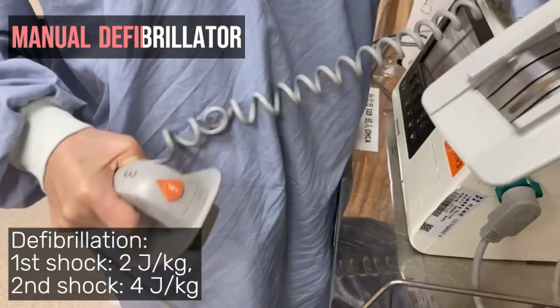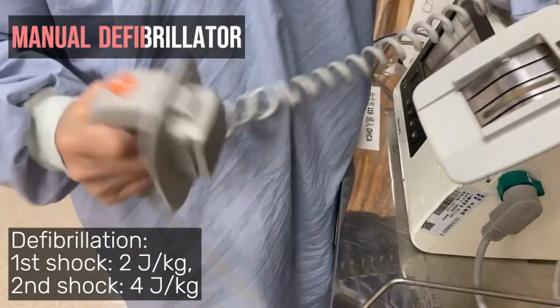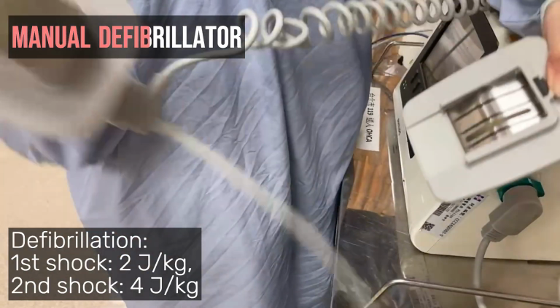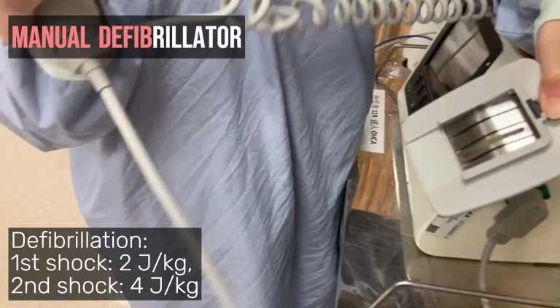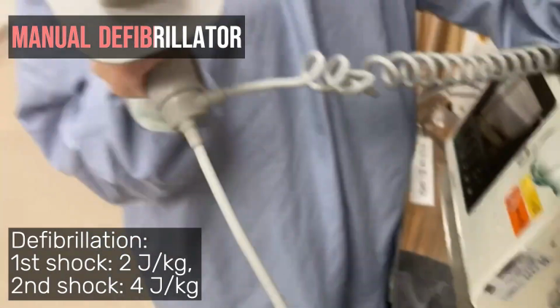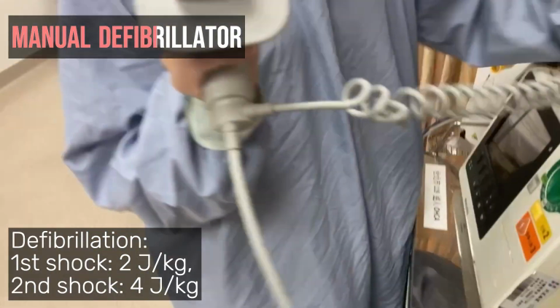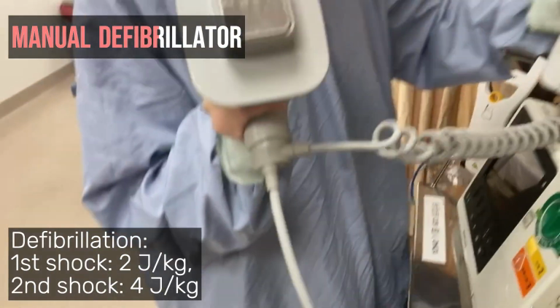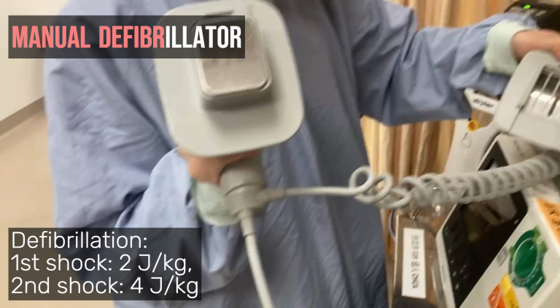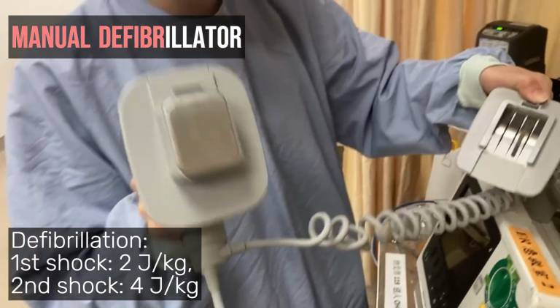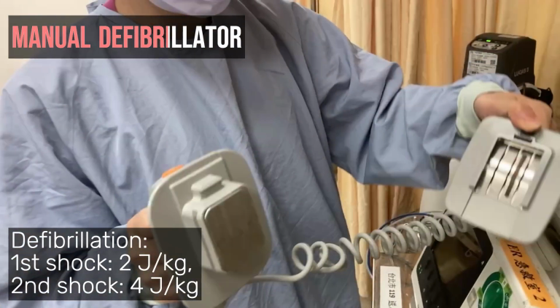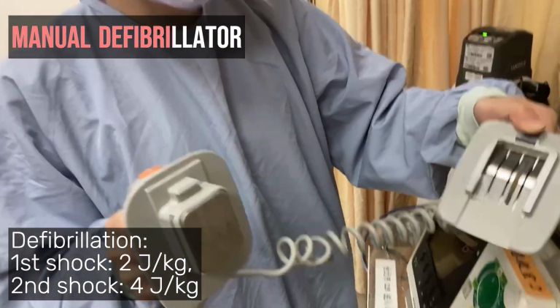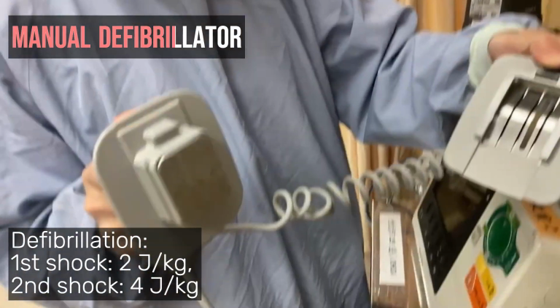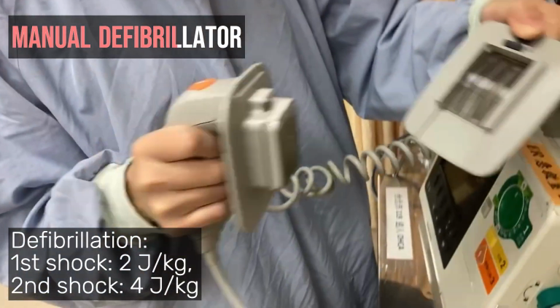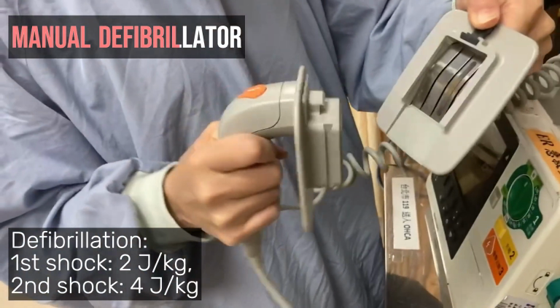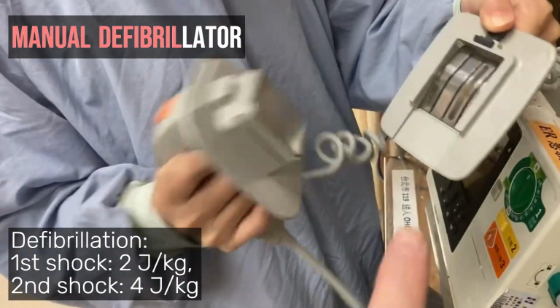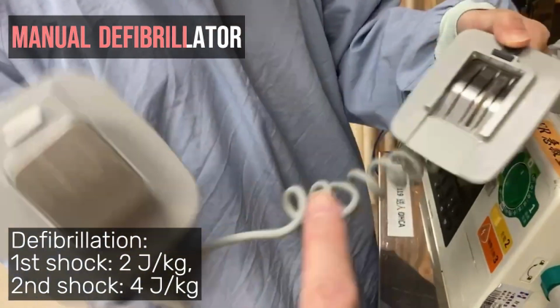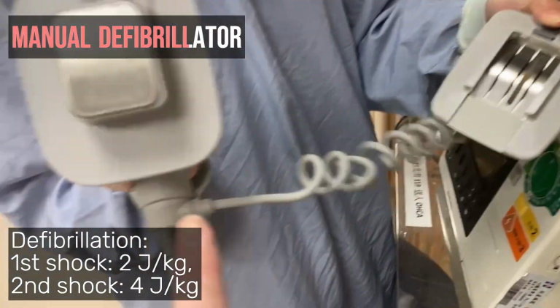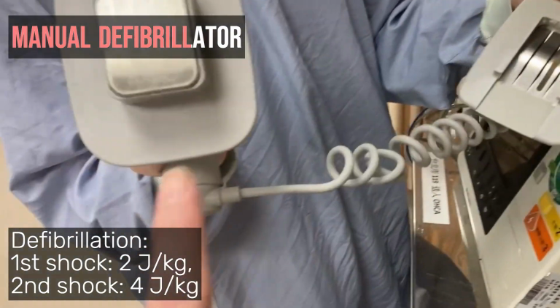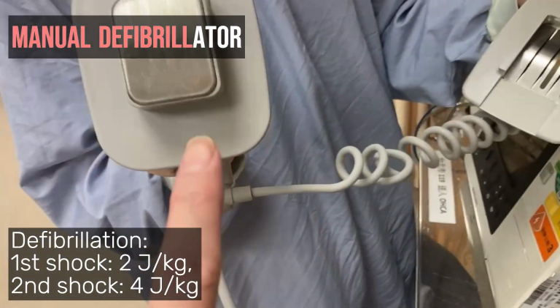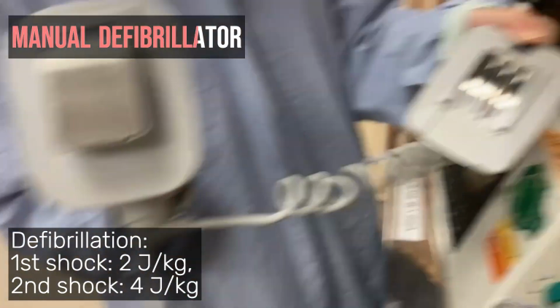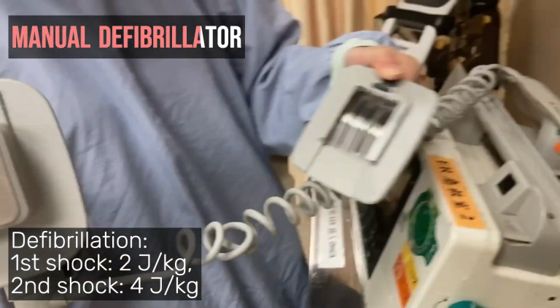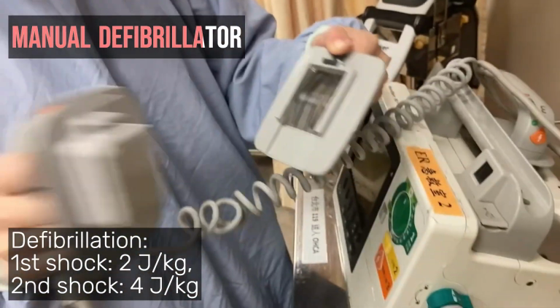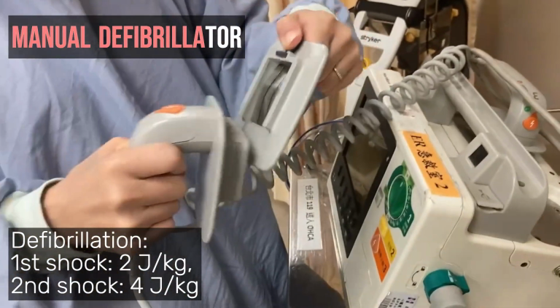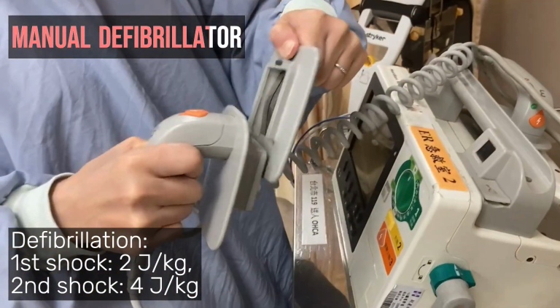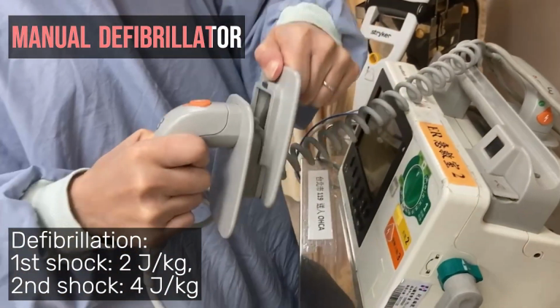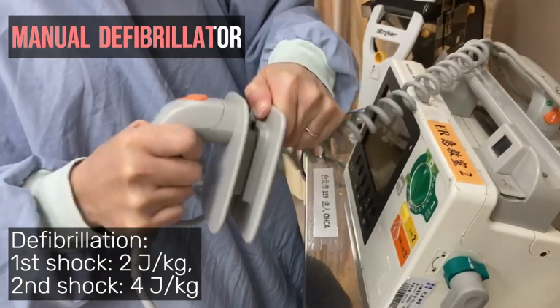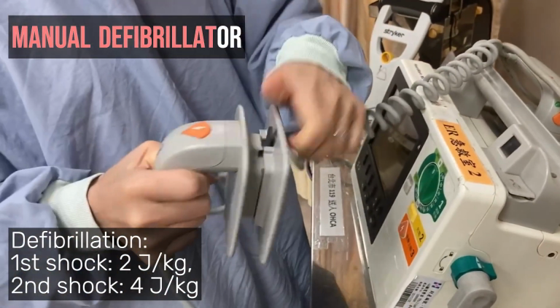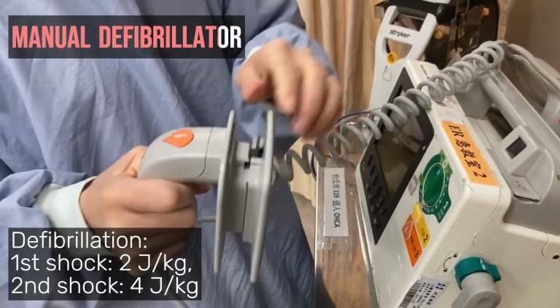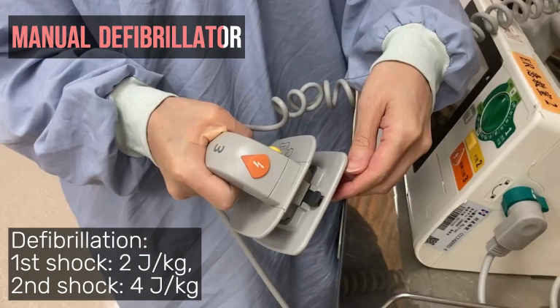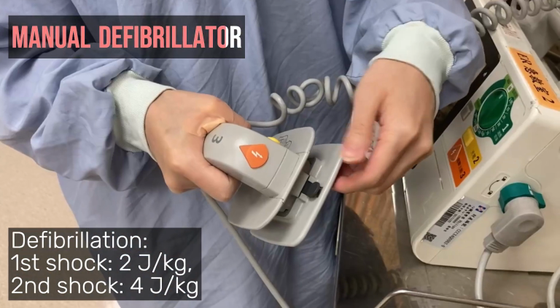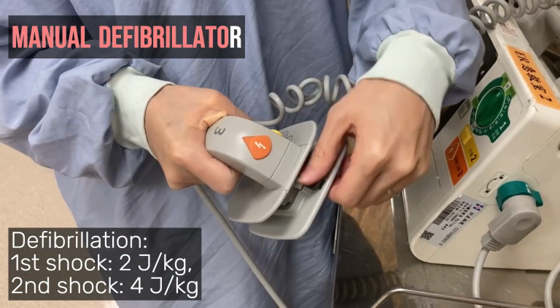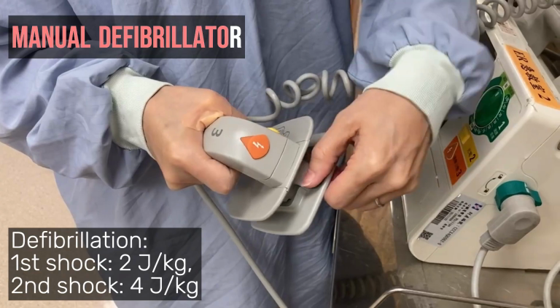For defibrillation, the first shock should be given at 2 joules per kilogram, and the second shock should be given at 4 joules per kilogram.